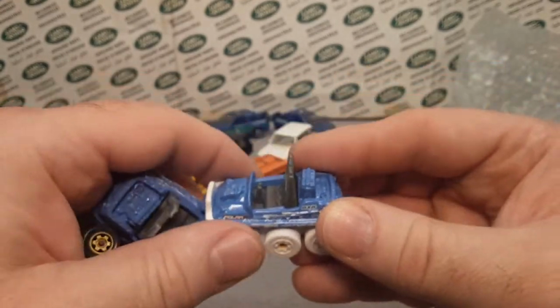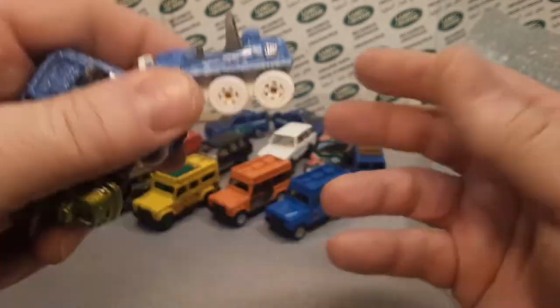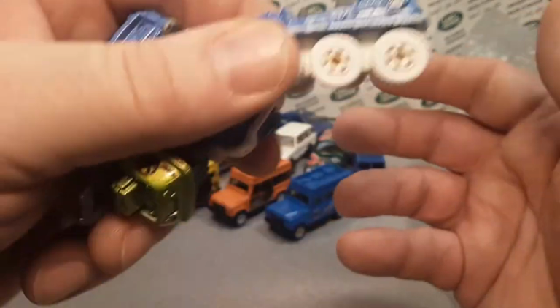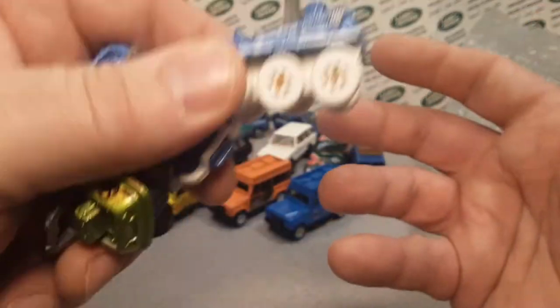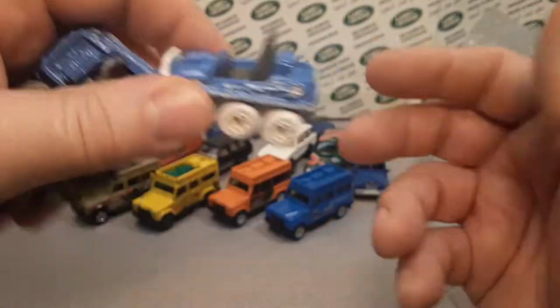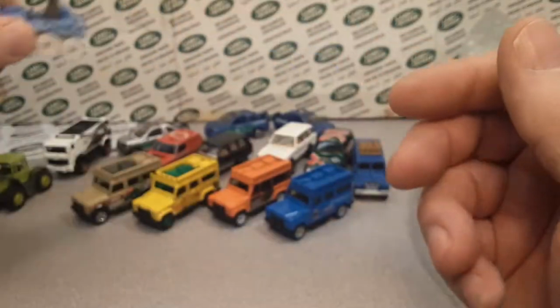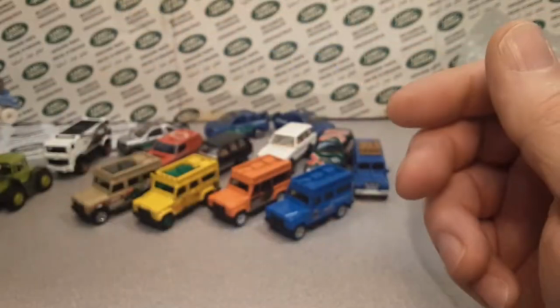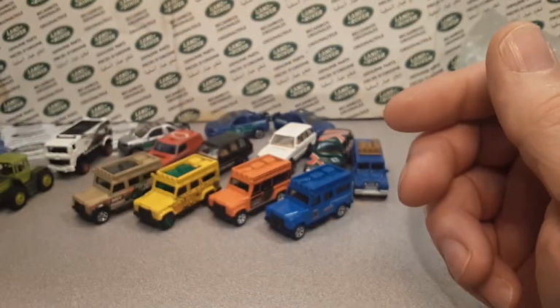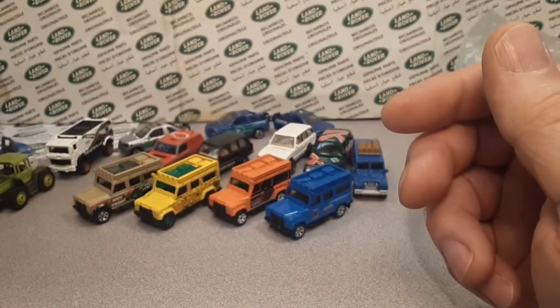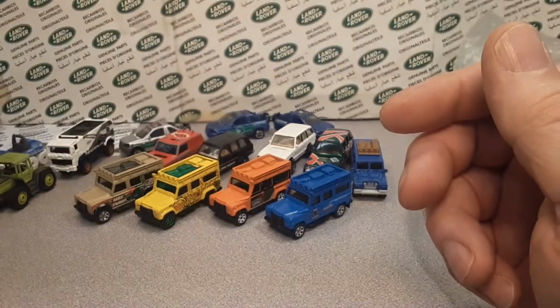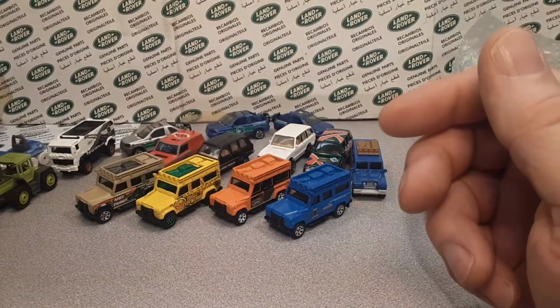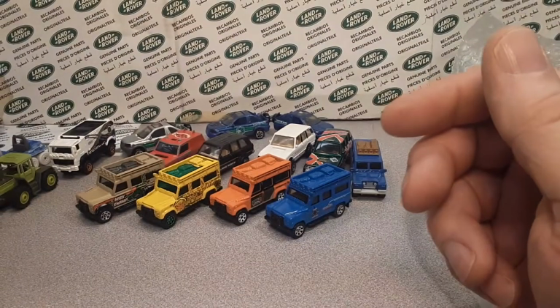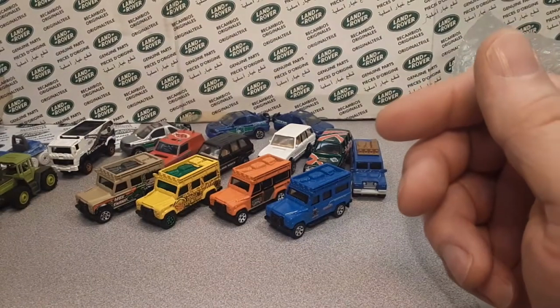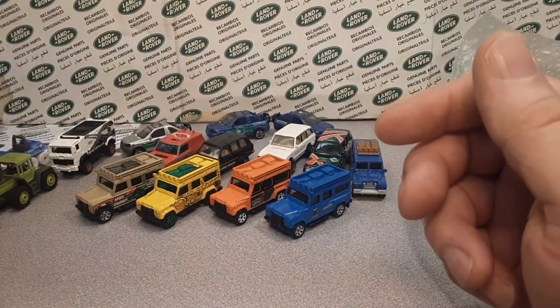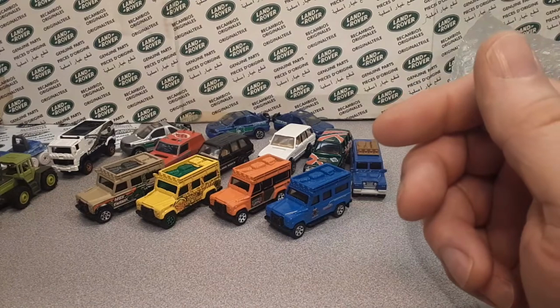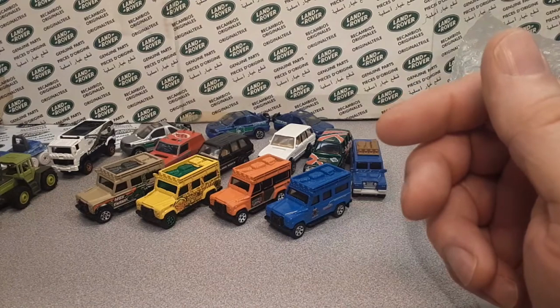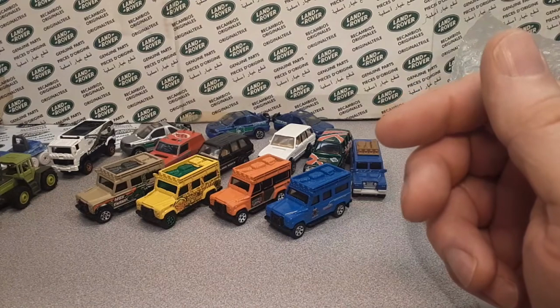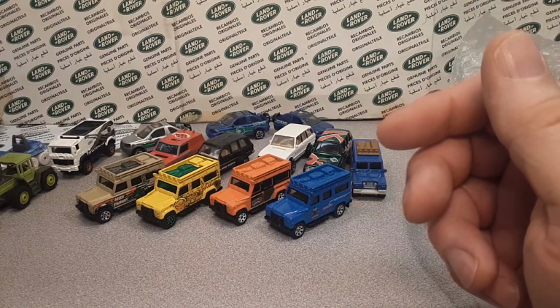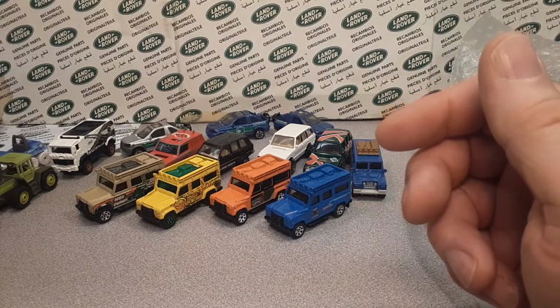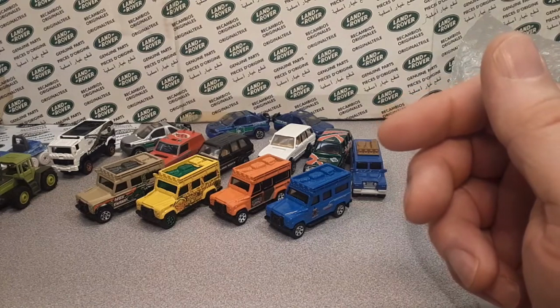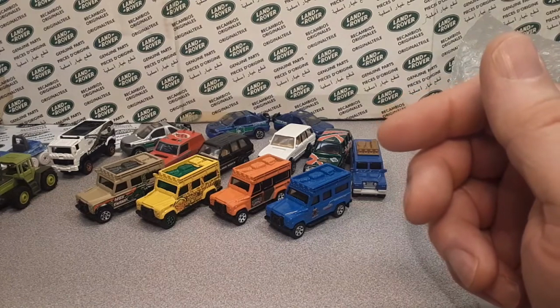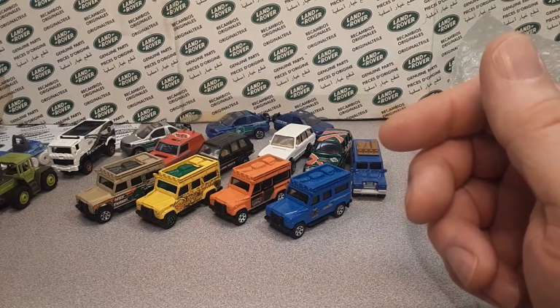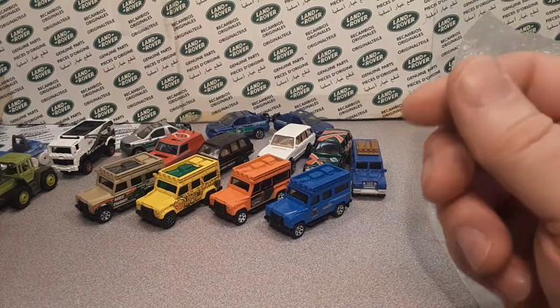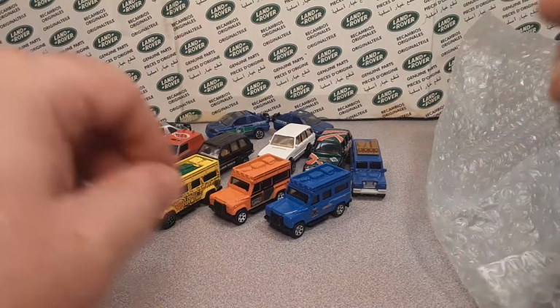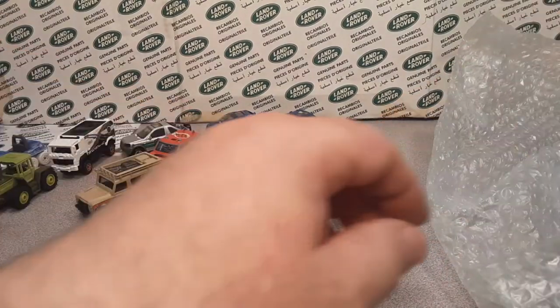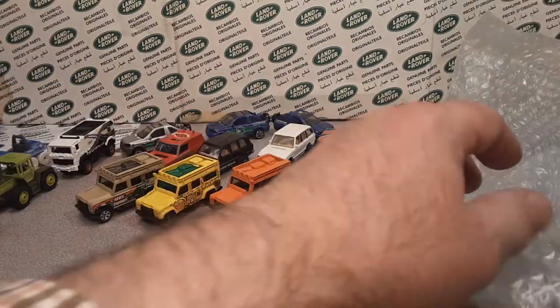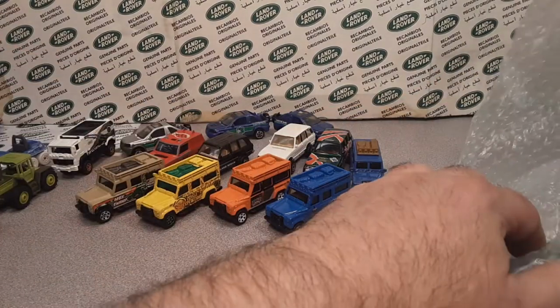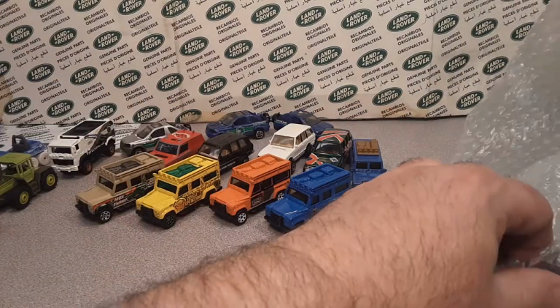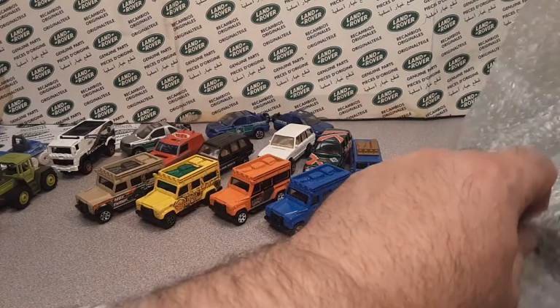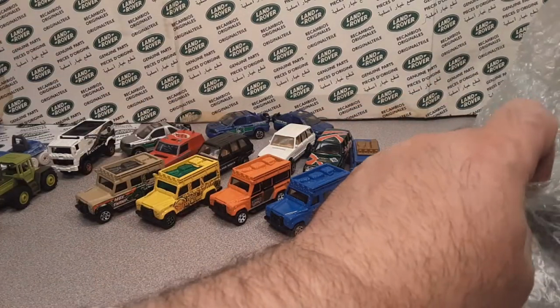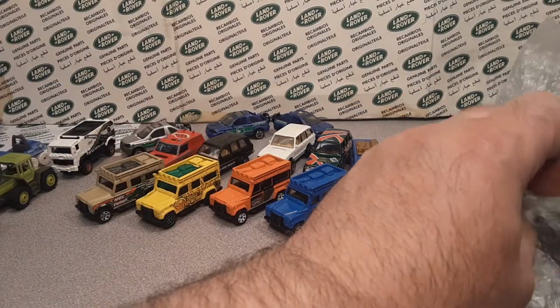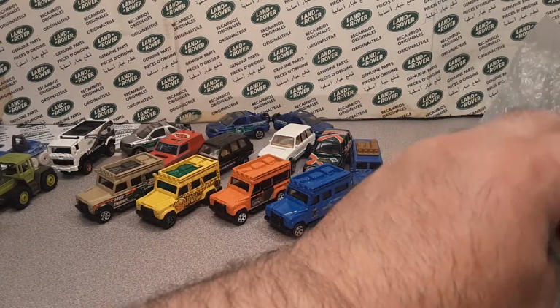Yeah, some wheel donors there, folks. That's lots of wheels — I got a lot of wheels for a couple of bucks.